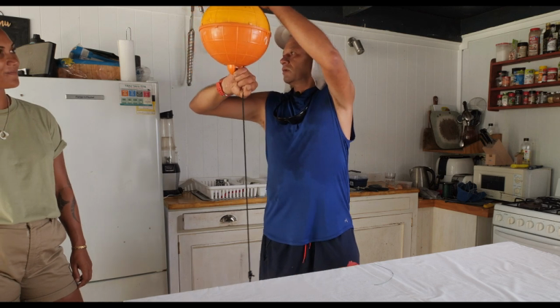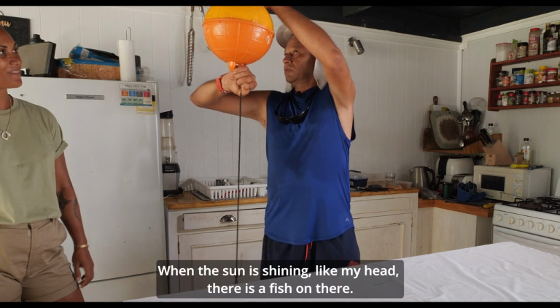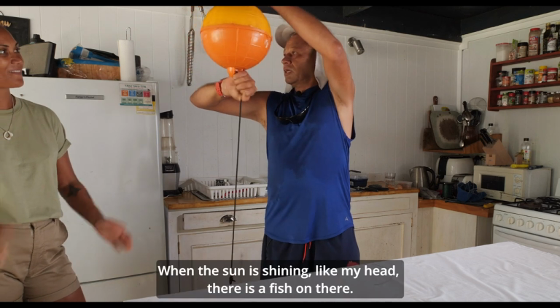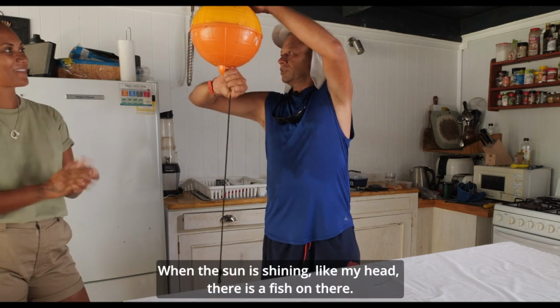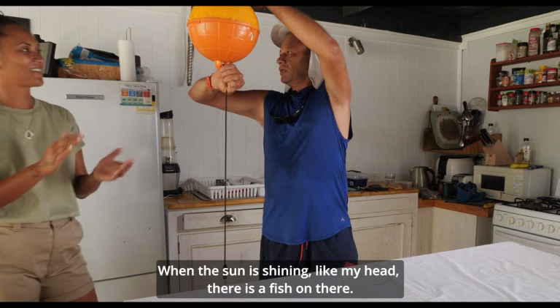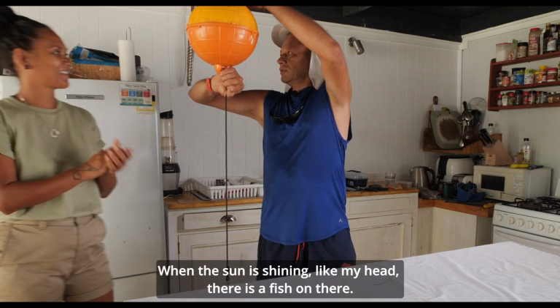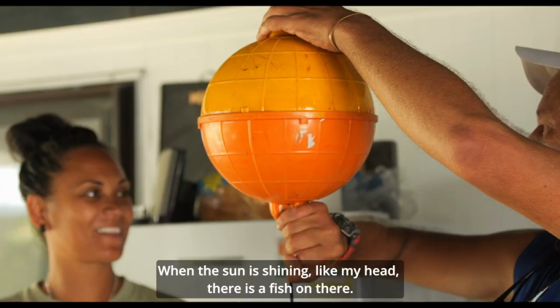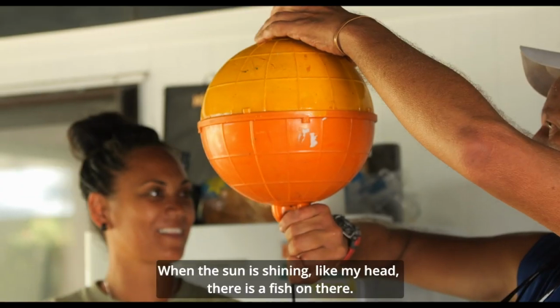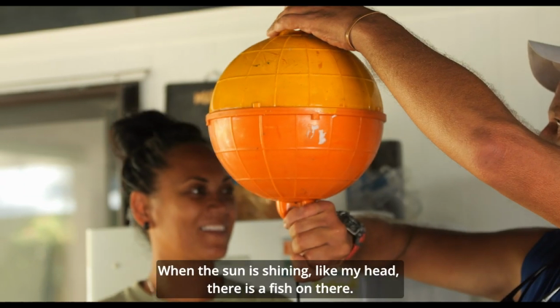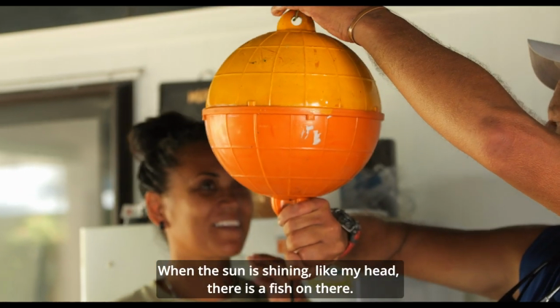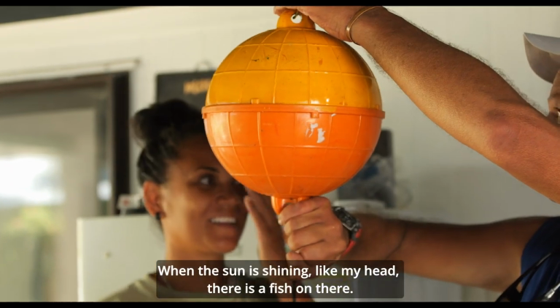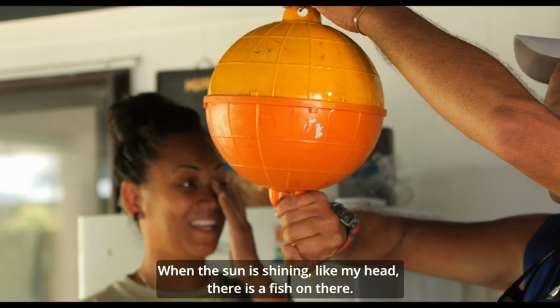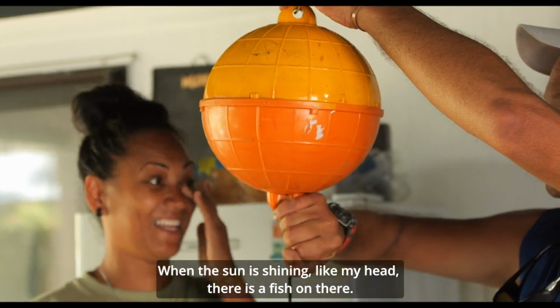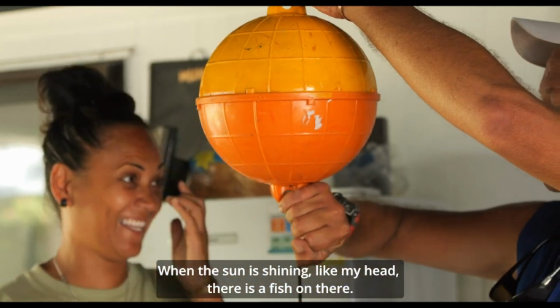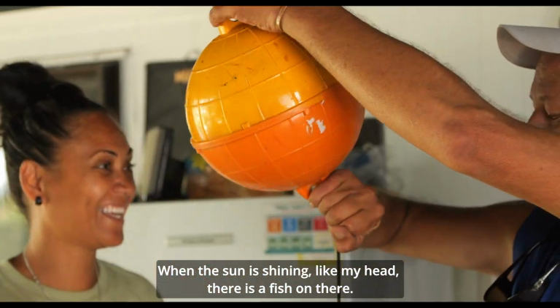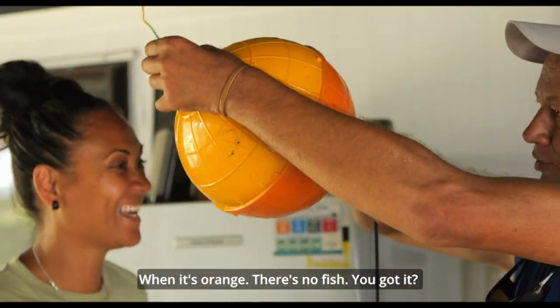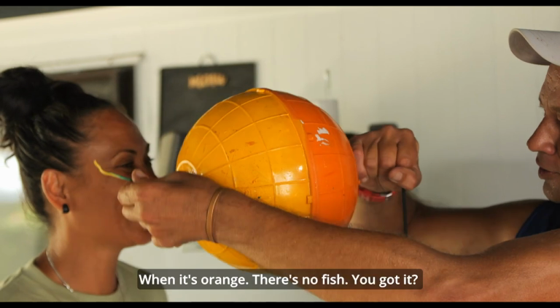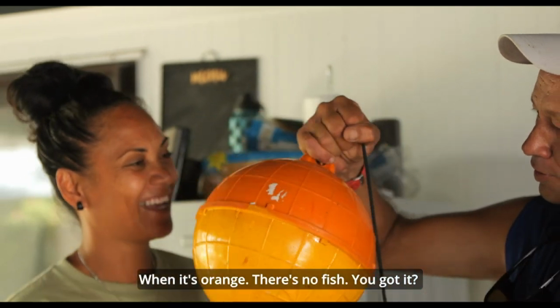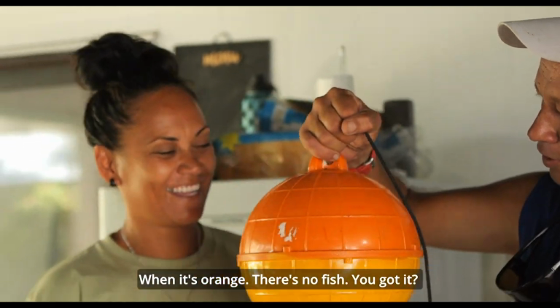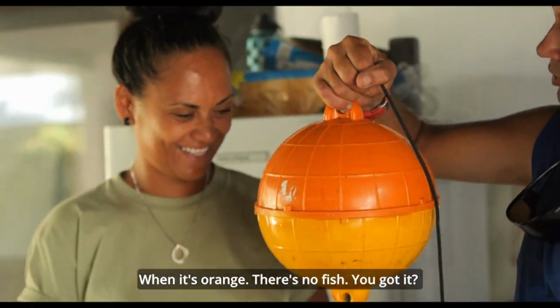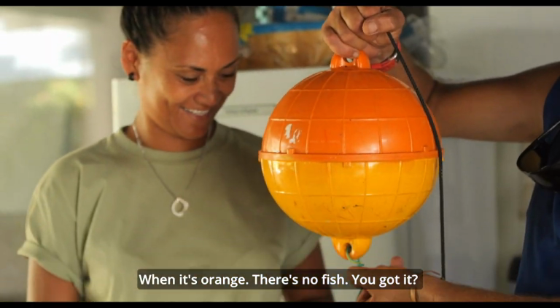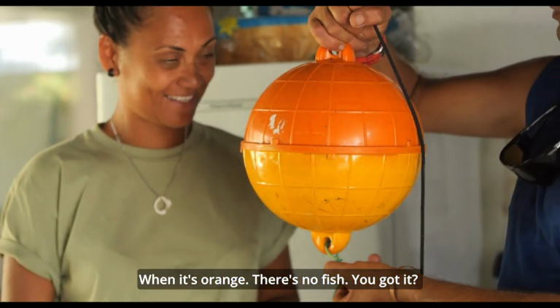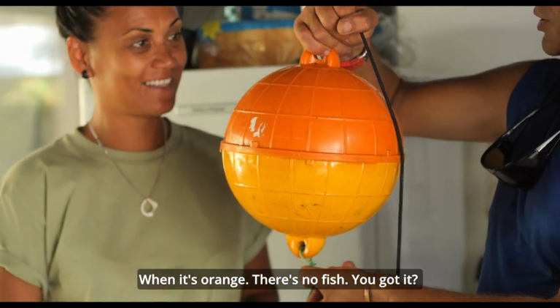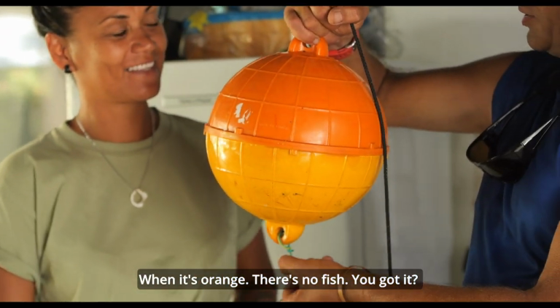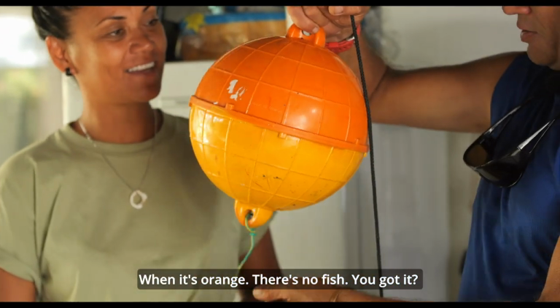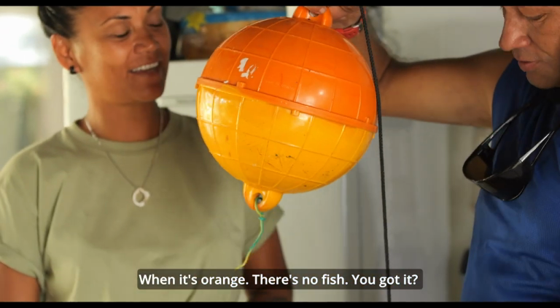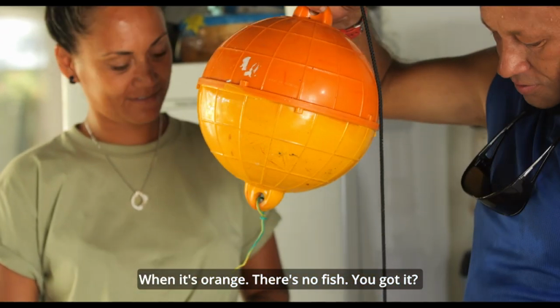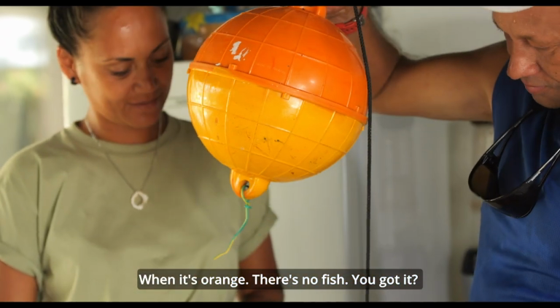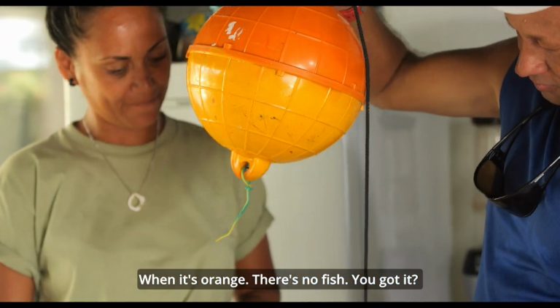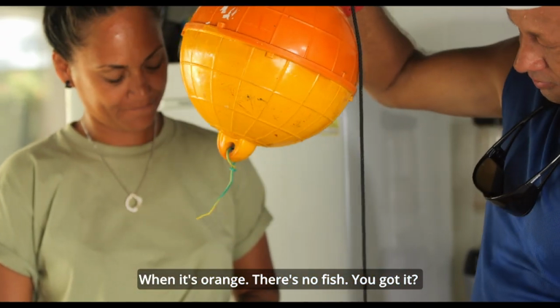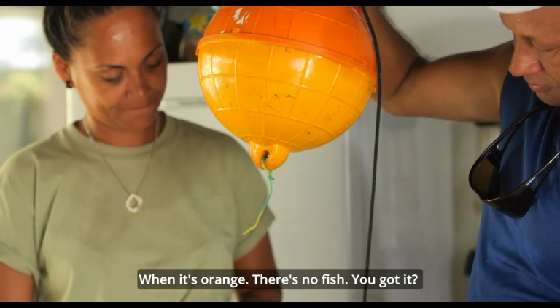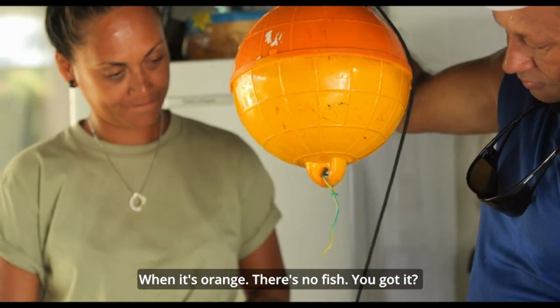When the sun is shining on it like my head — fish on, you have to go fast. There's orange — there's no fish. You got it? I'm going to check it in the water.